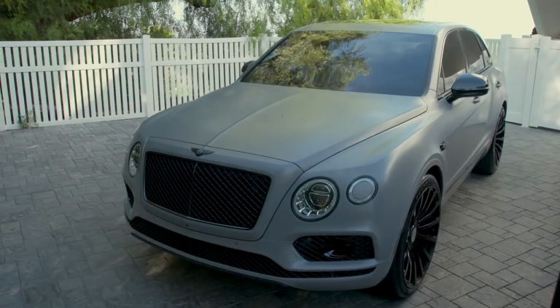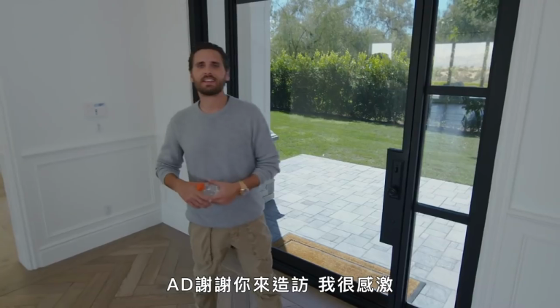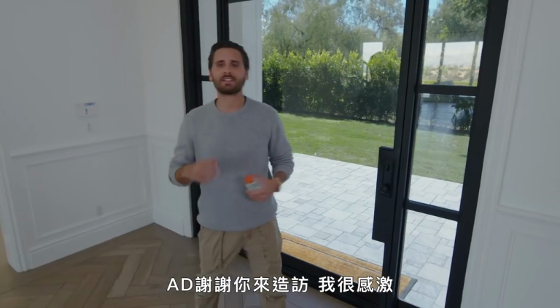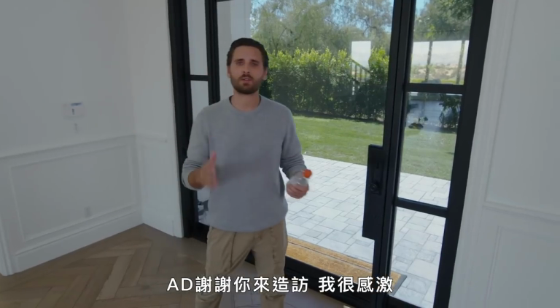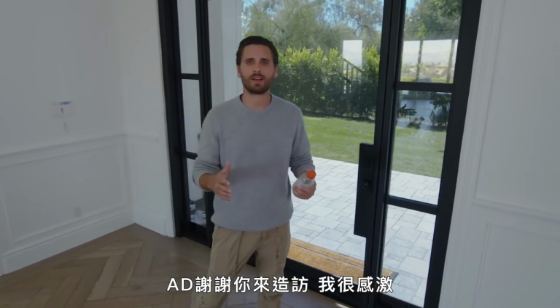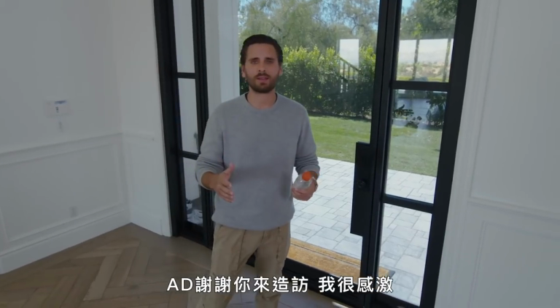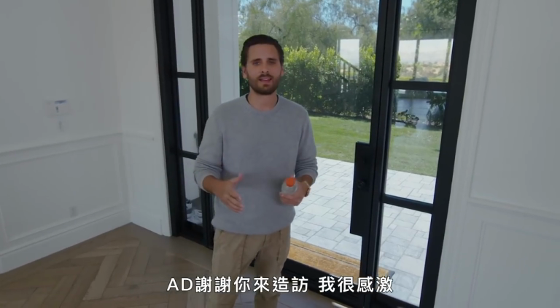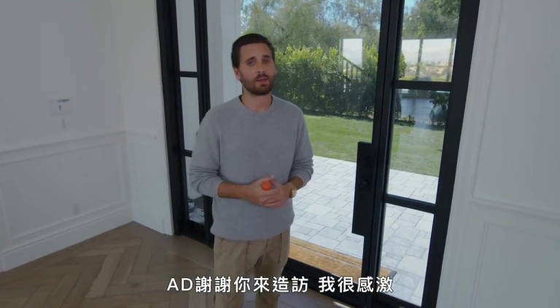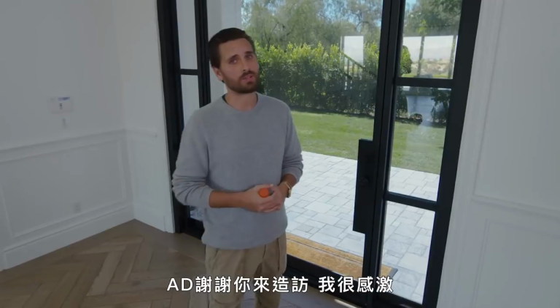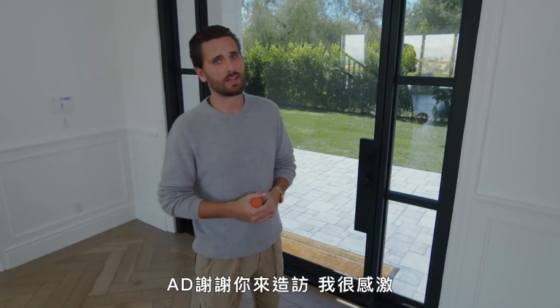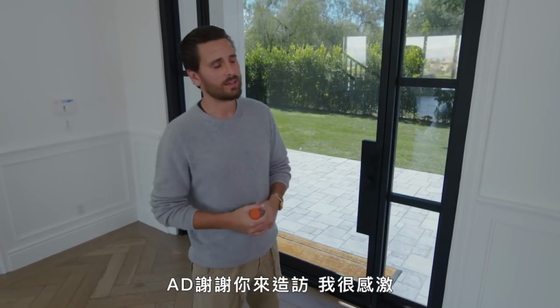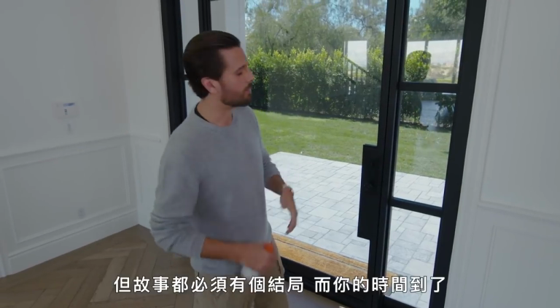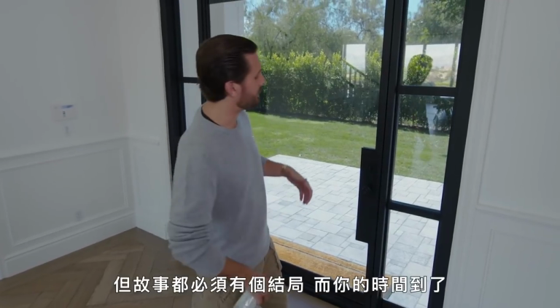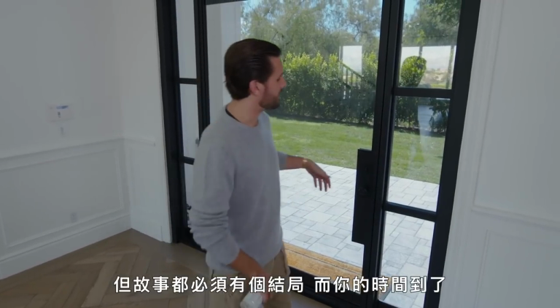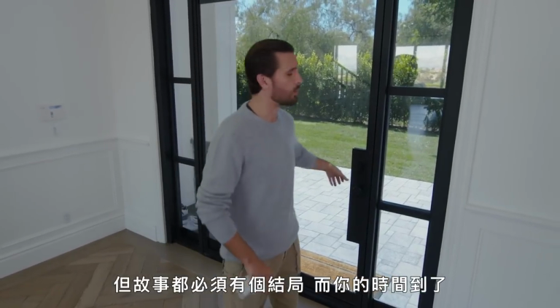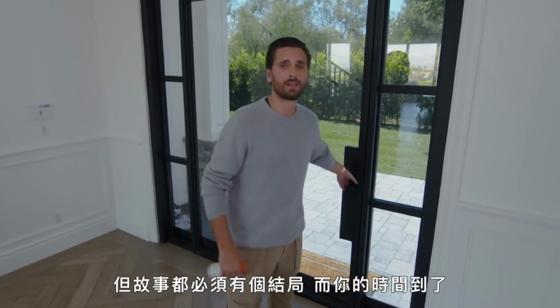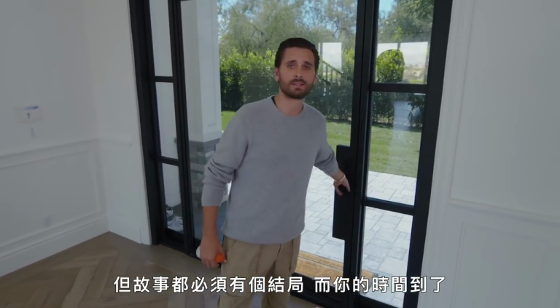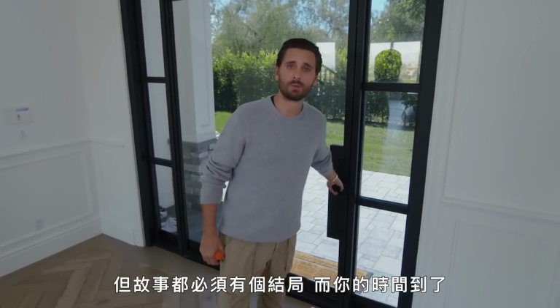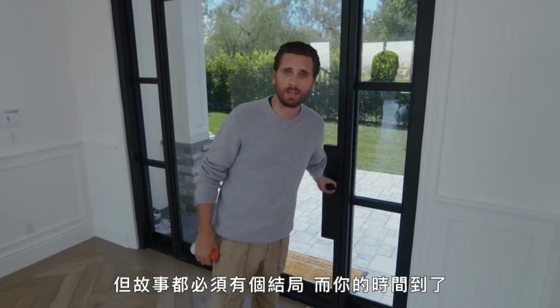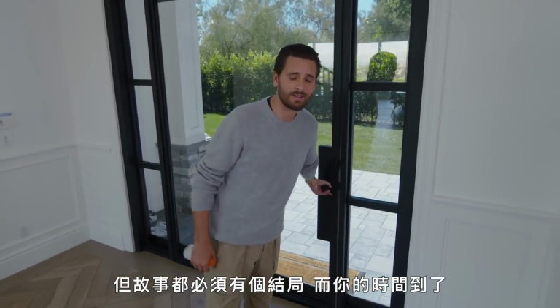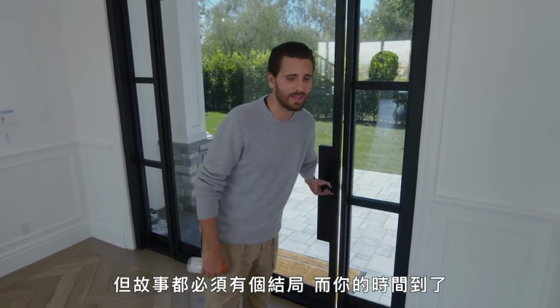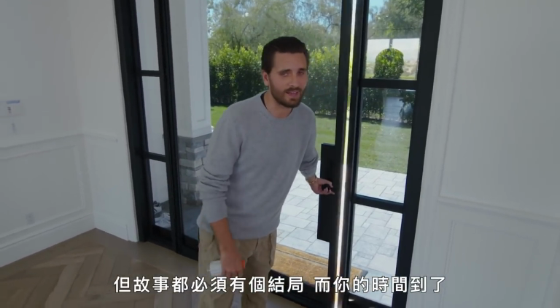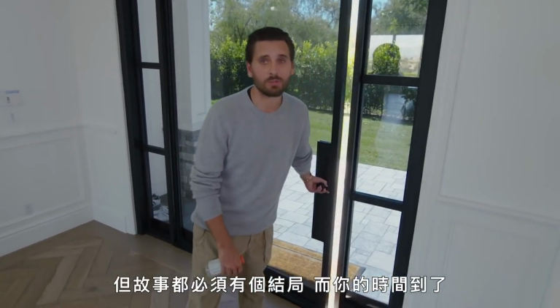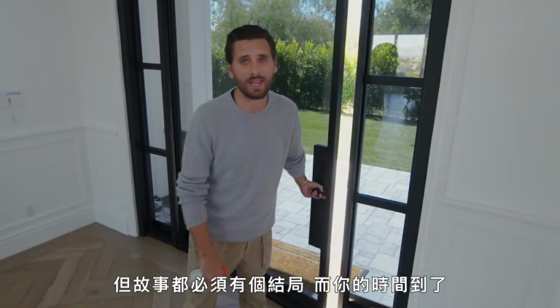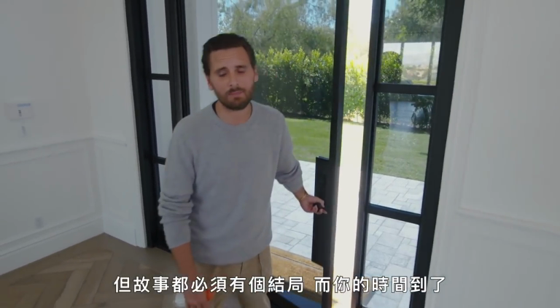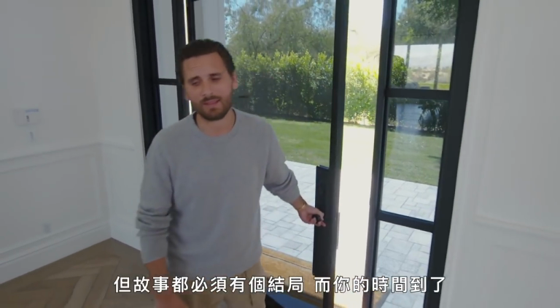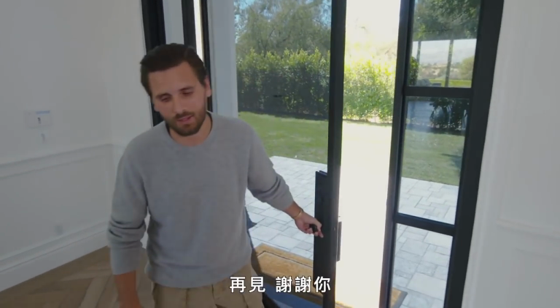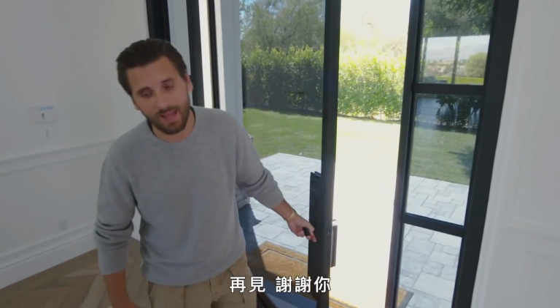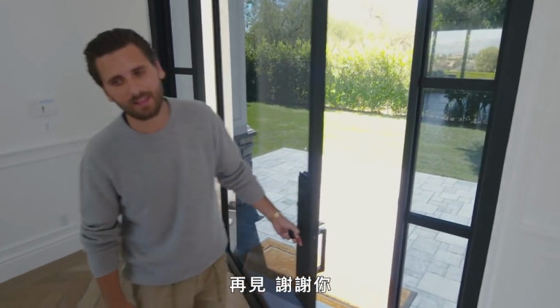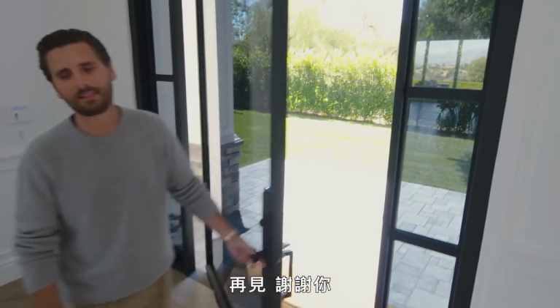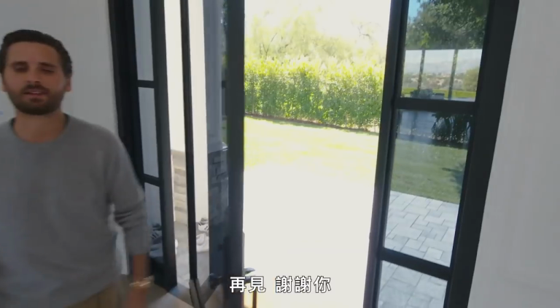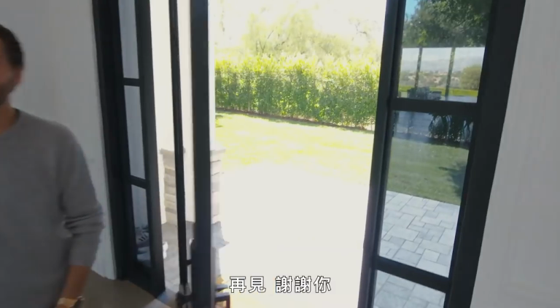Hey, thank you for coming. I appreciate it. But all things come to an end, and now is your time. Goodbye. Thank you.